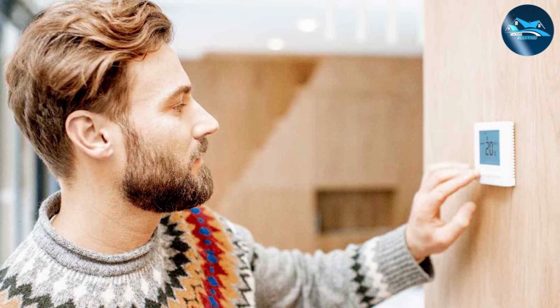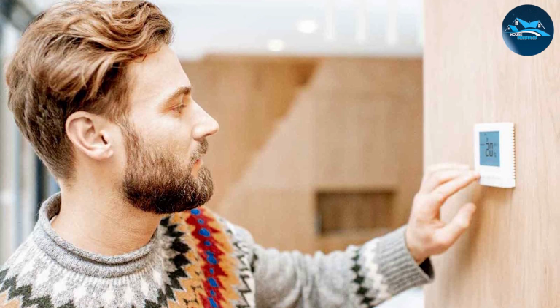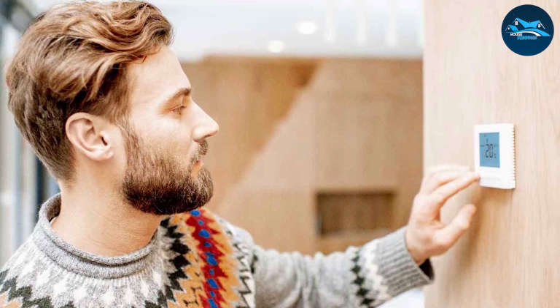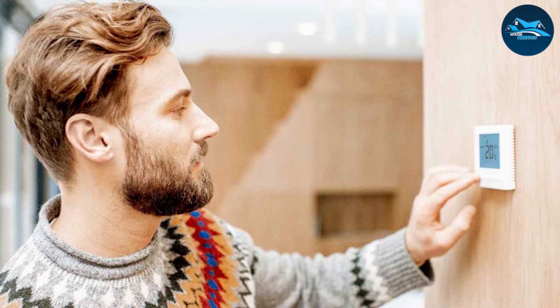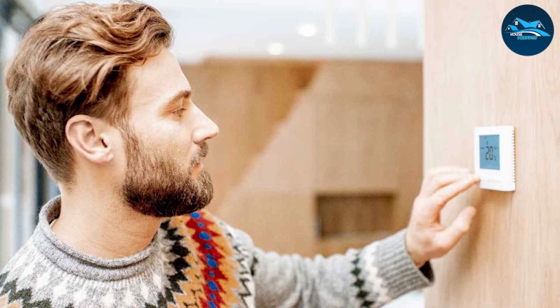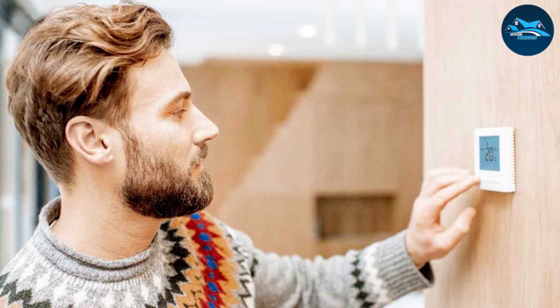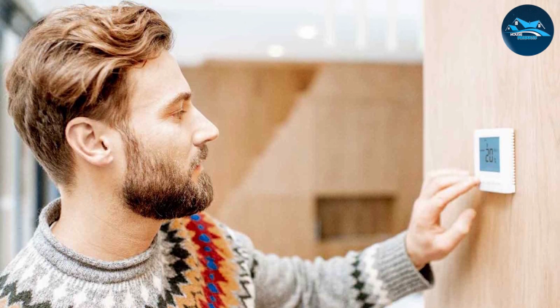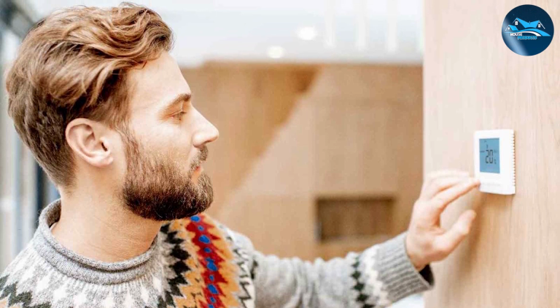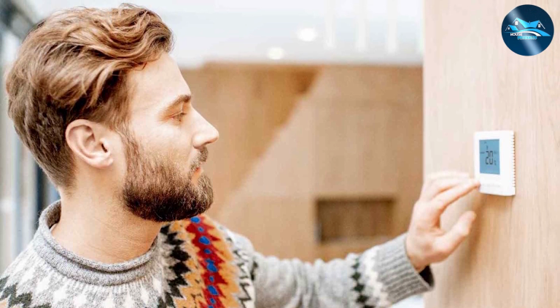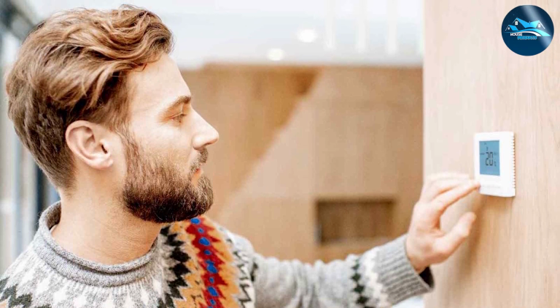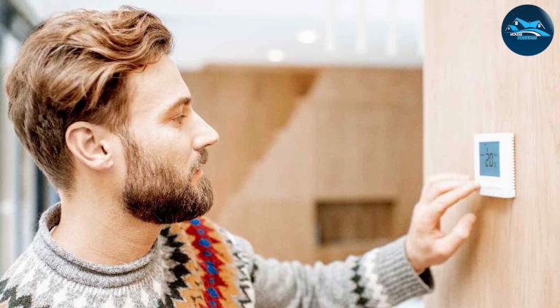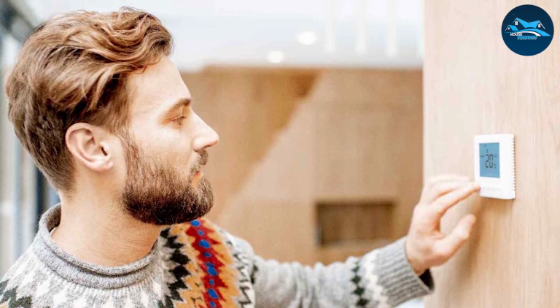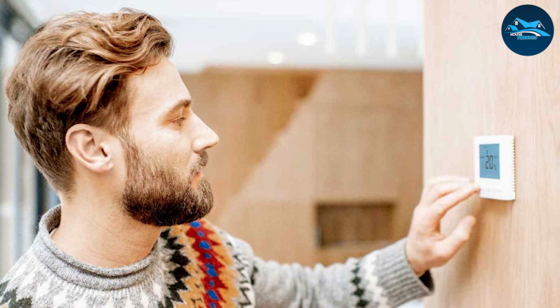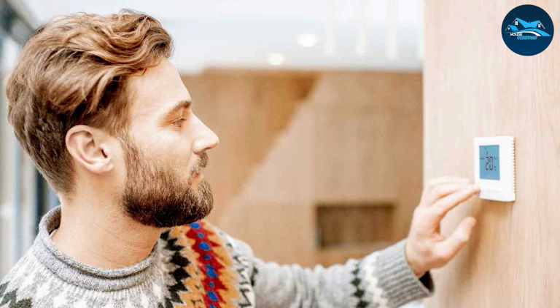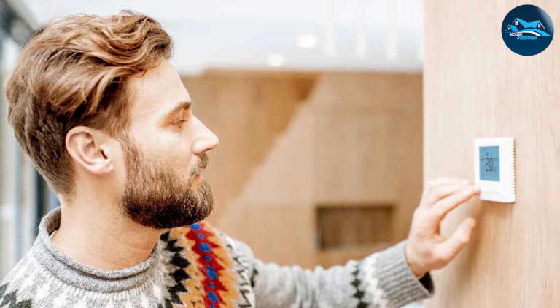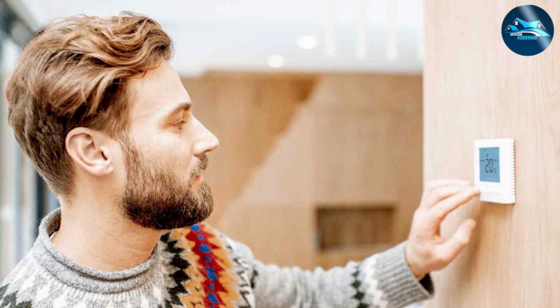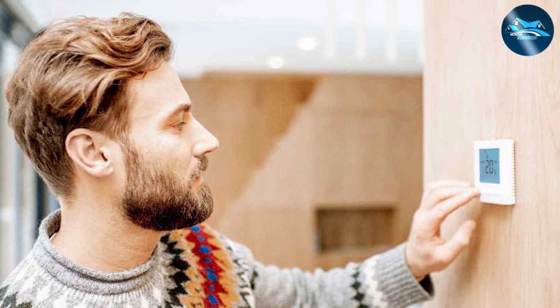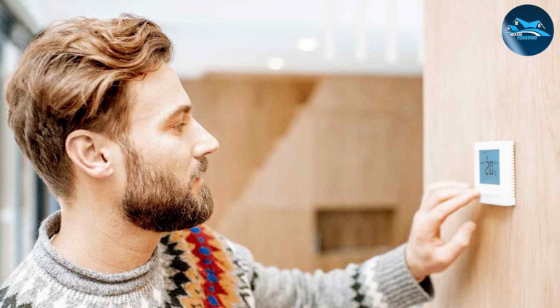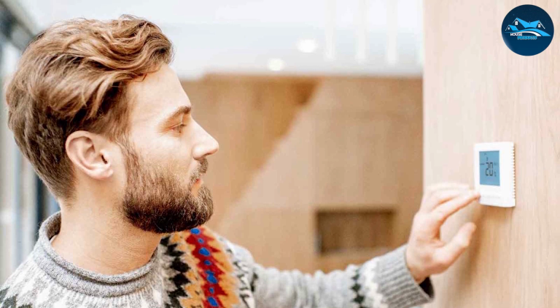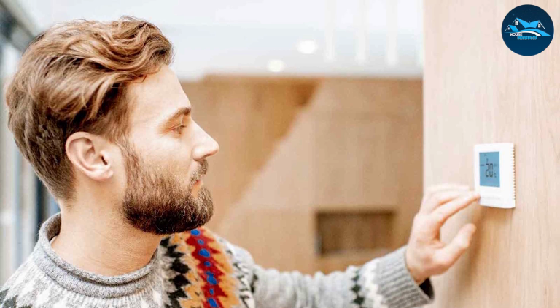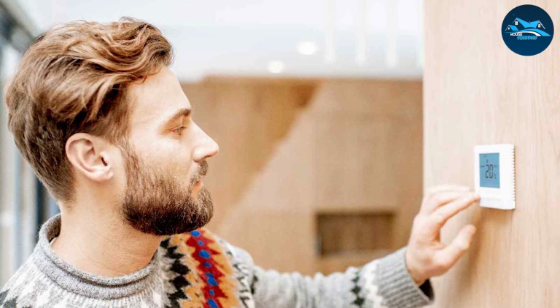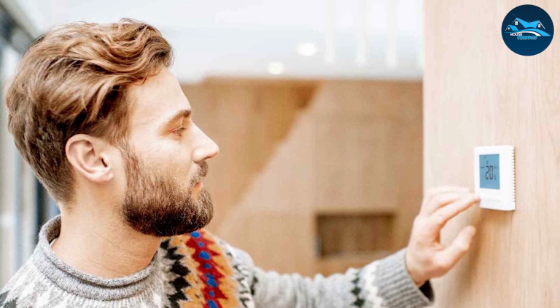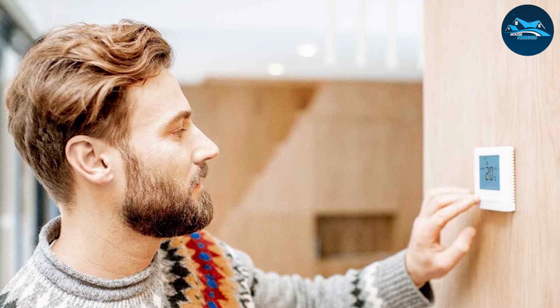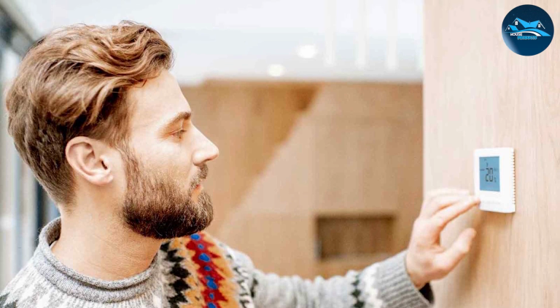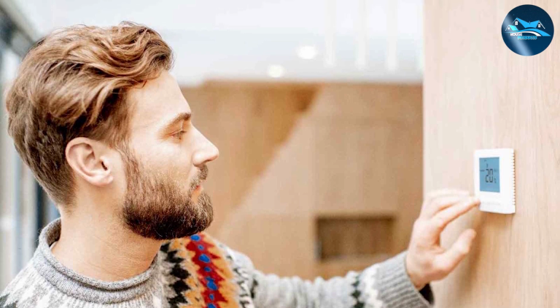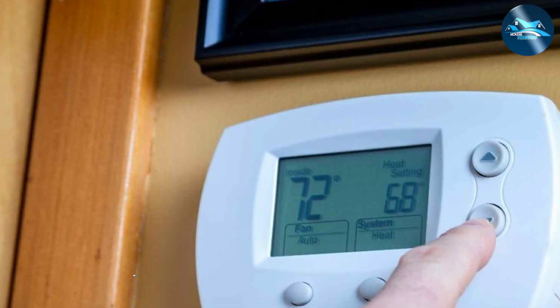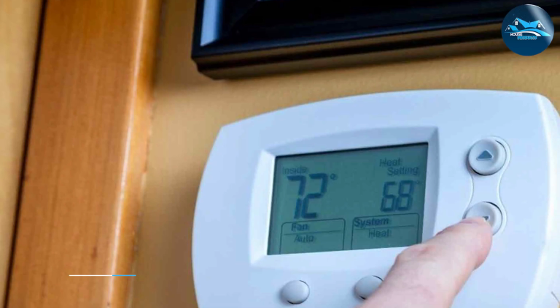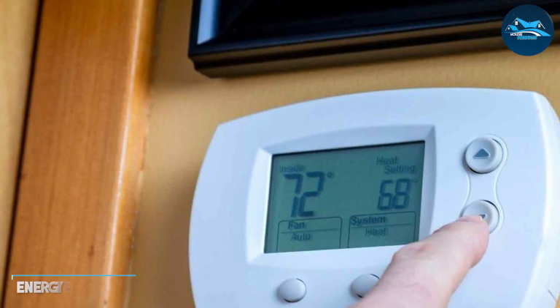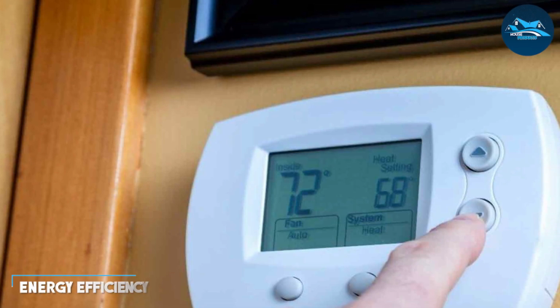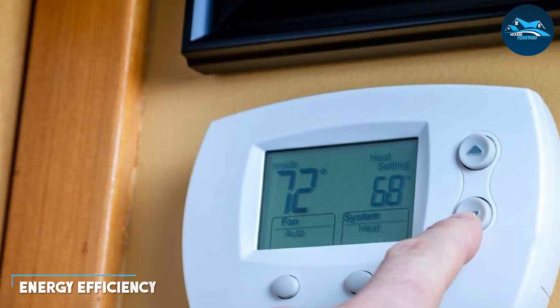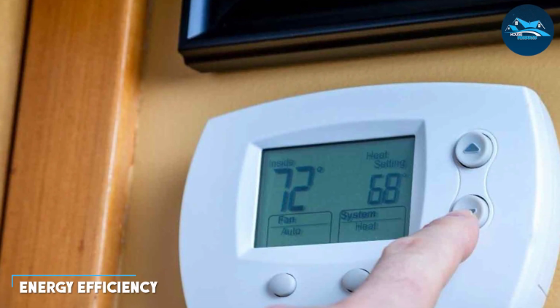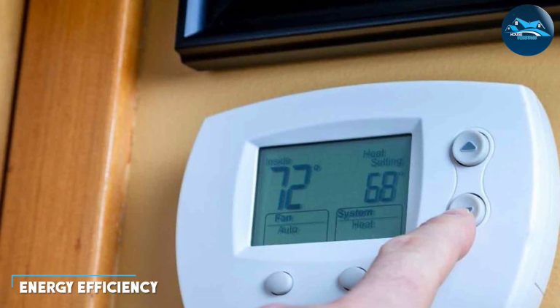On the flip side, a programmable thermostat offers steady control, but you might find yourself needing to adjust the schedule if your plans change, which can be a bit less flexible.